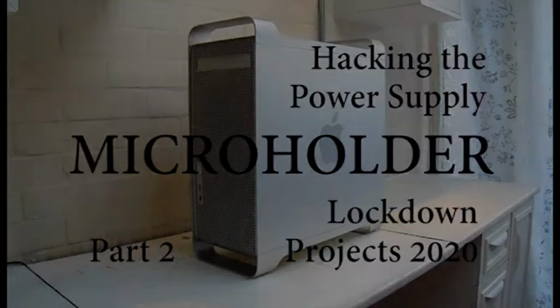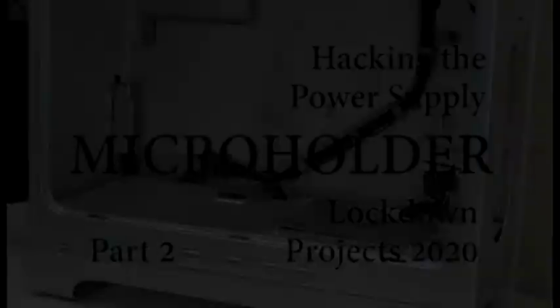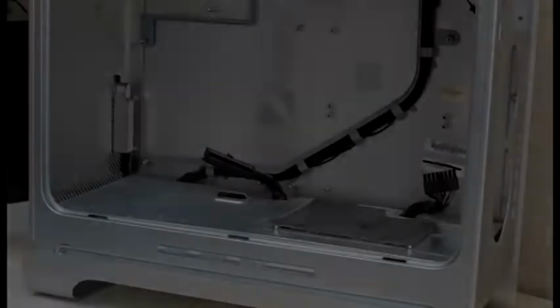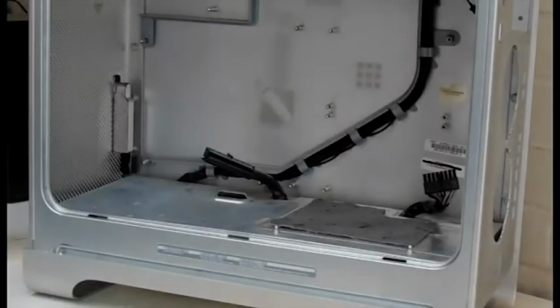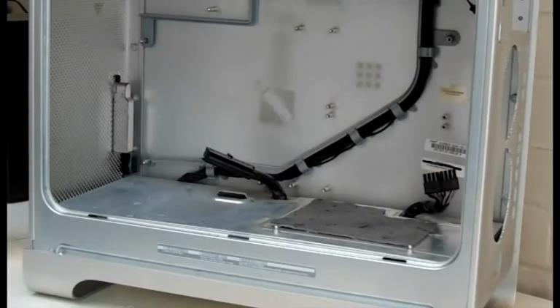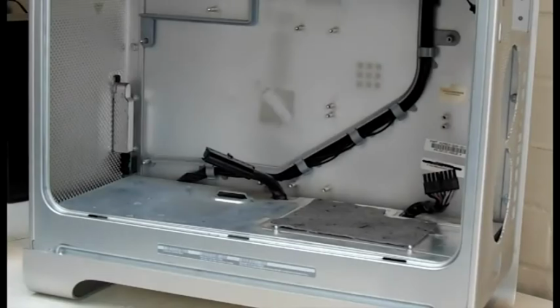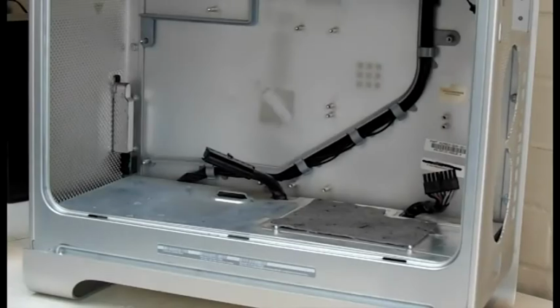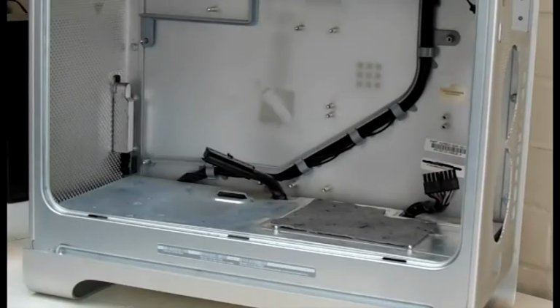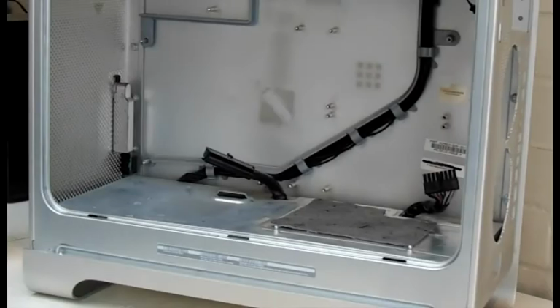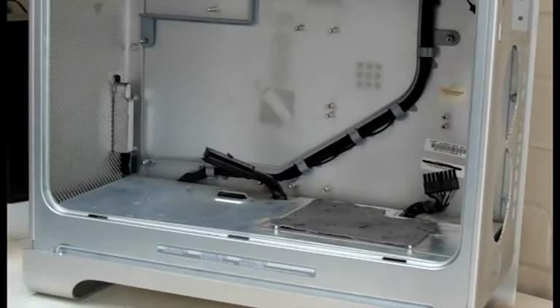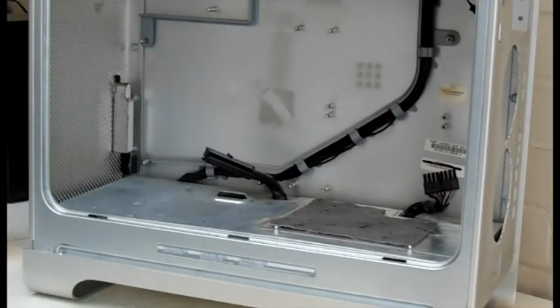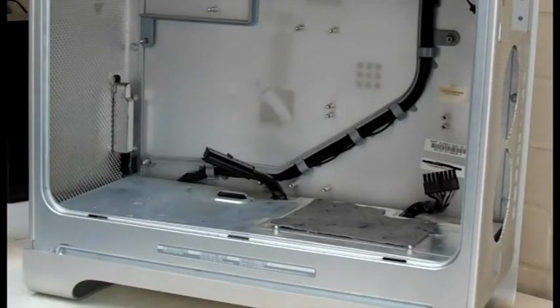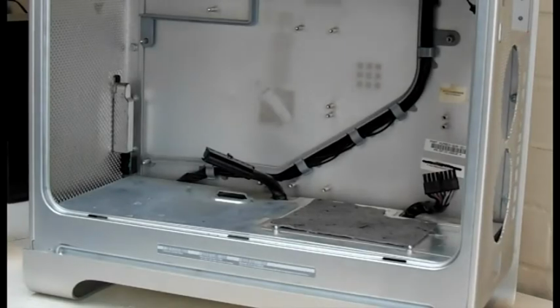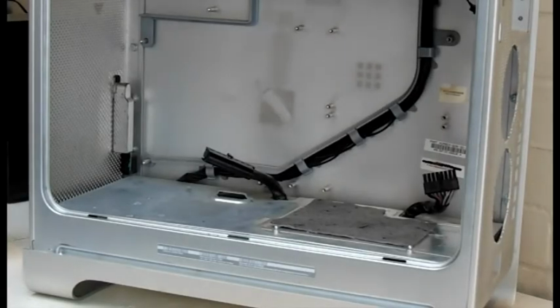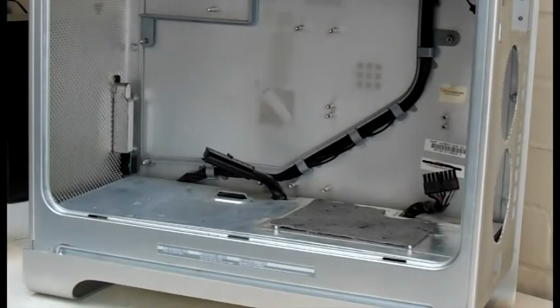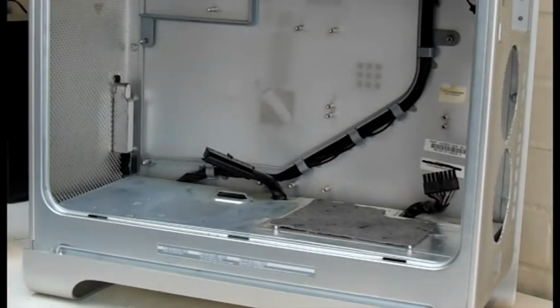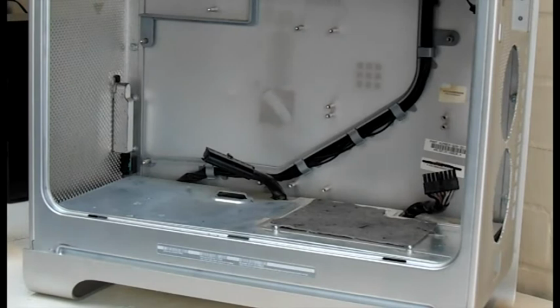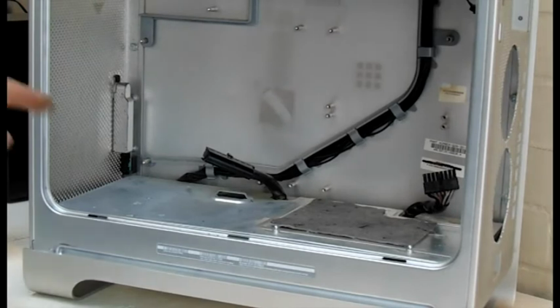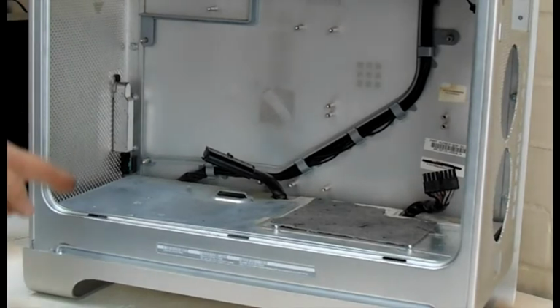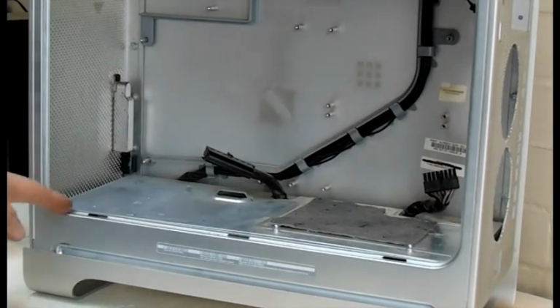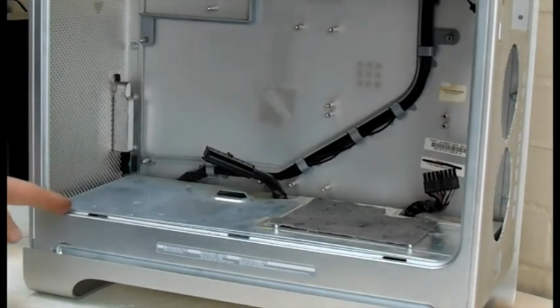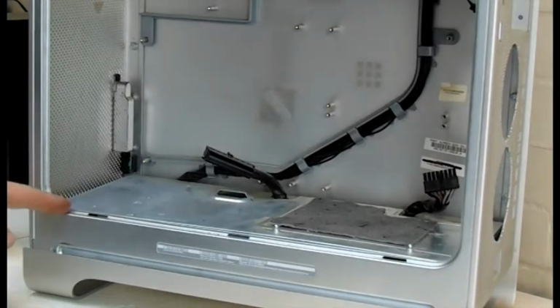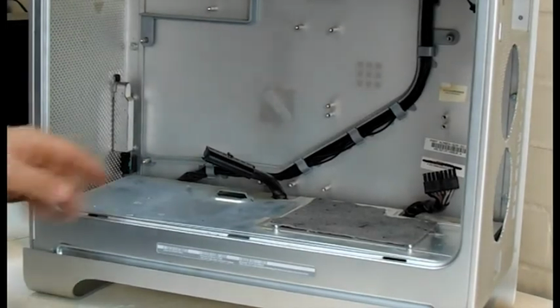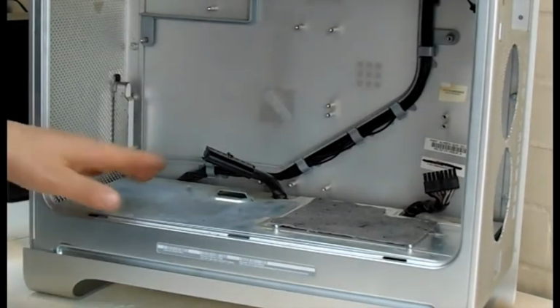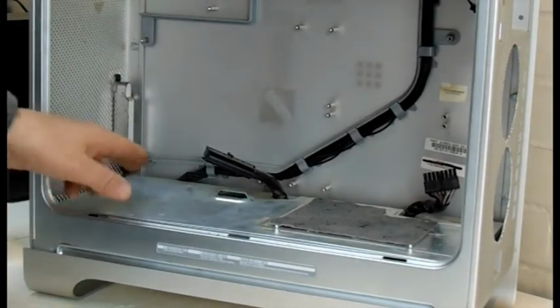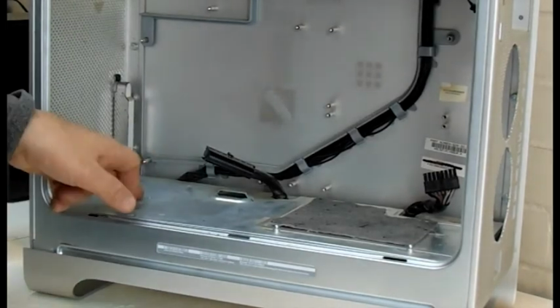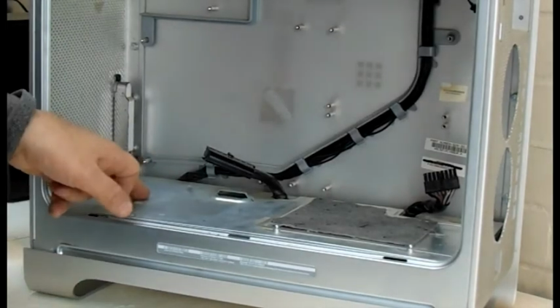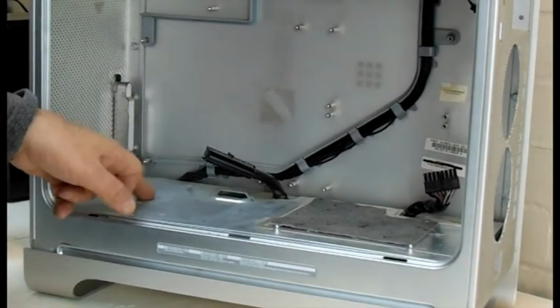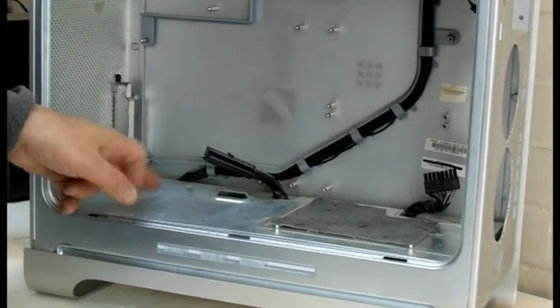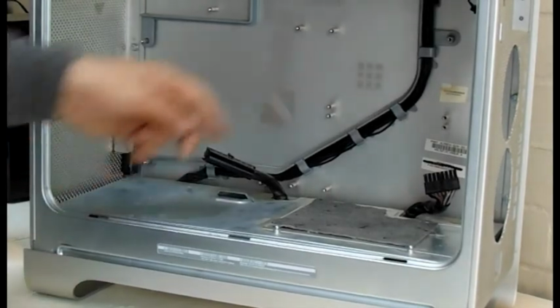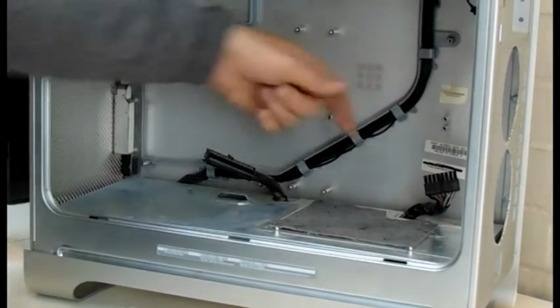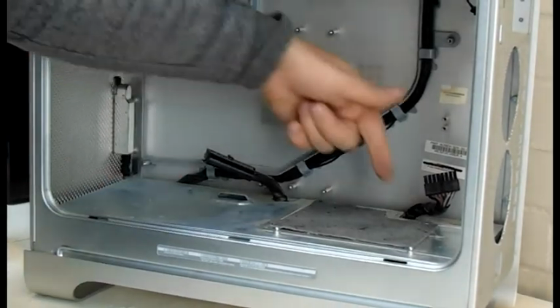Hello and welcome back. Today I'm going to turn my attention to the power supply.